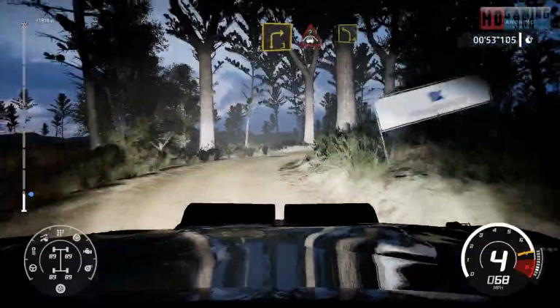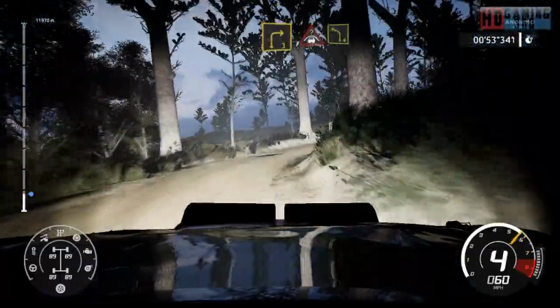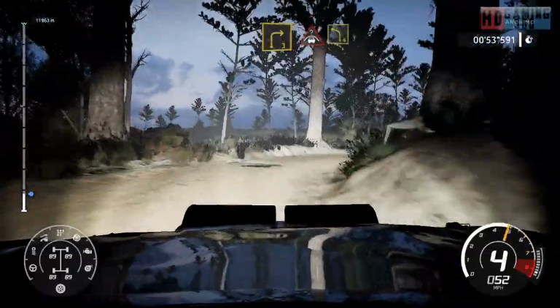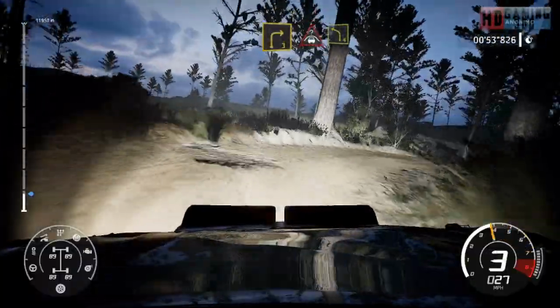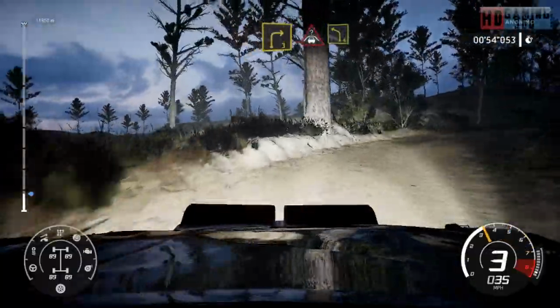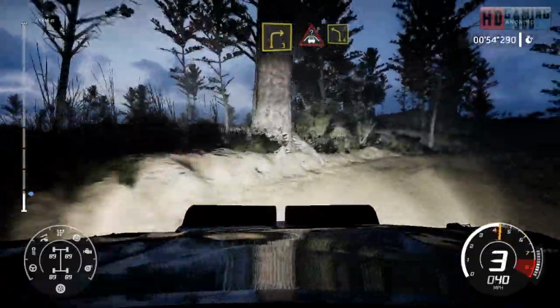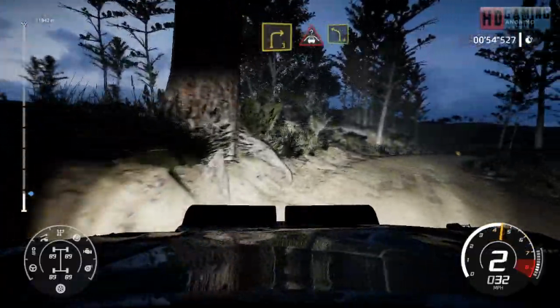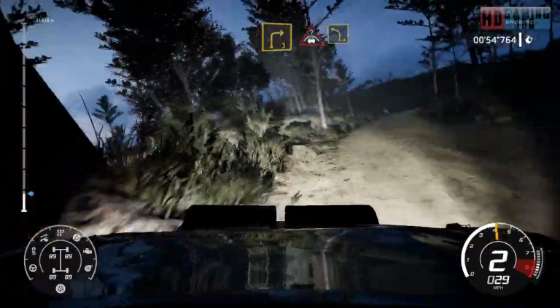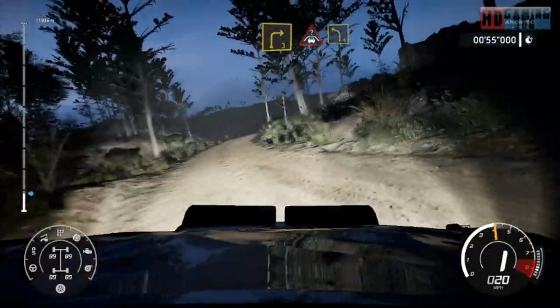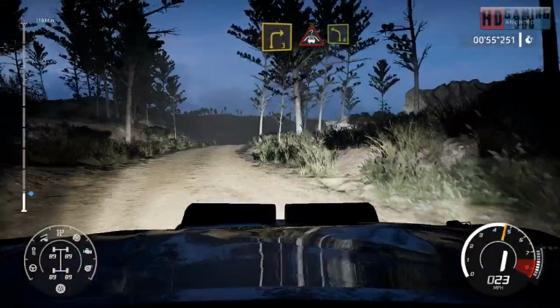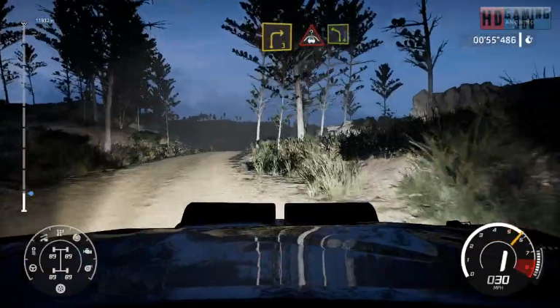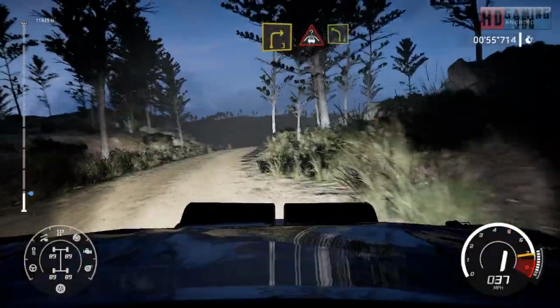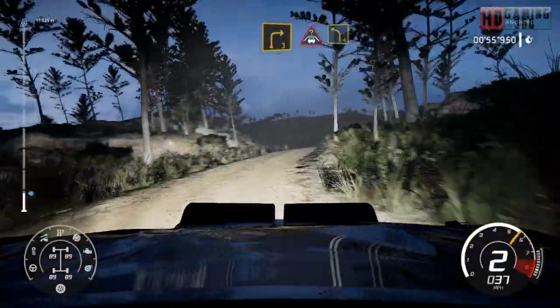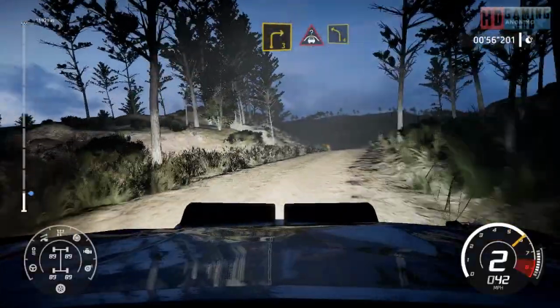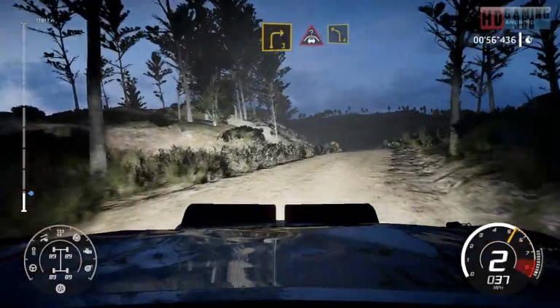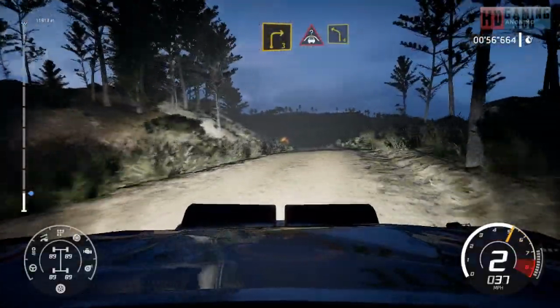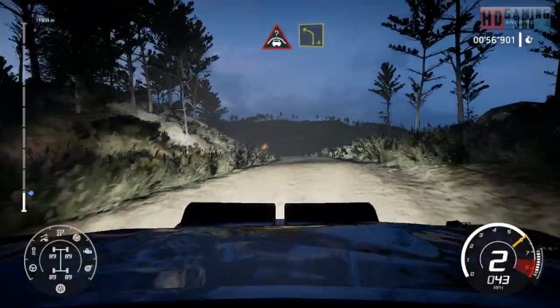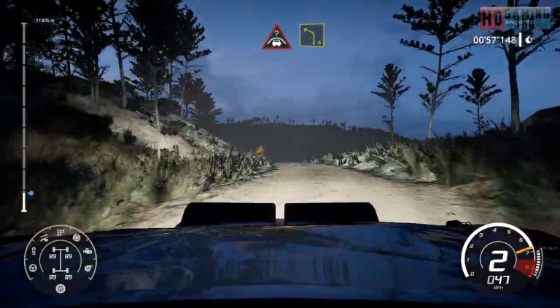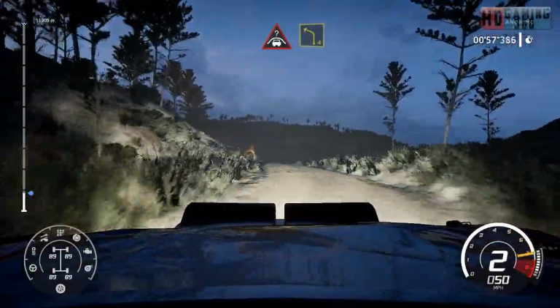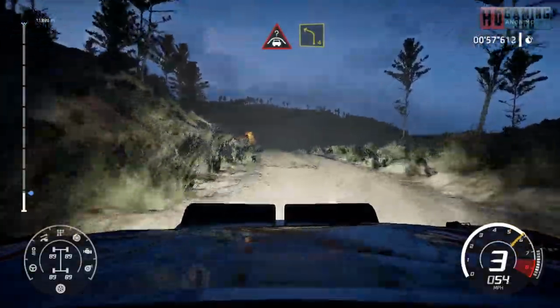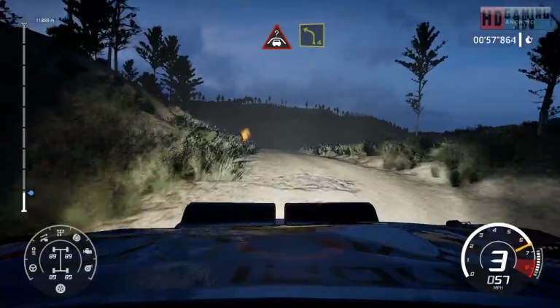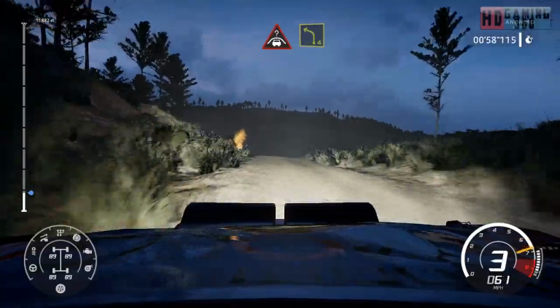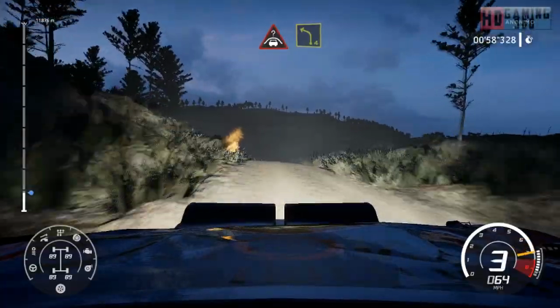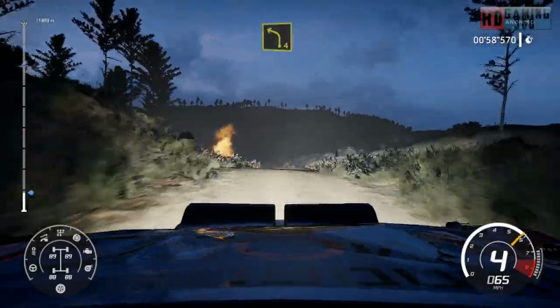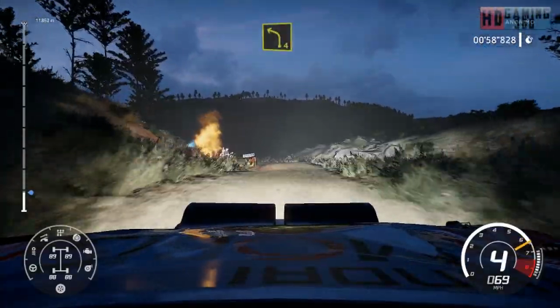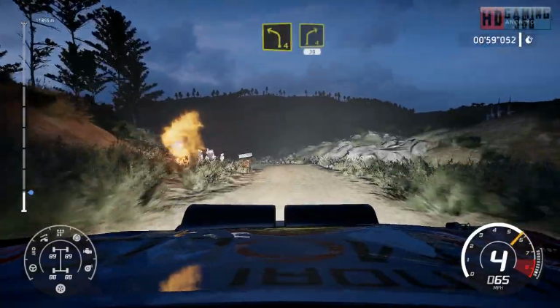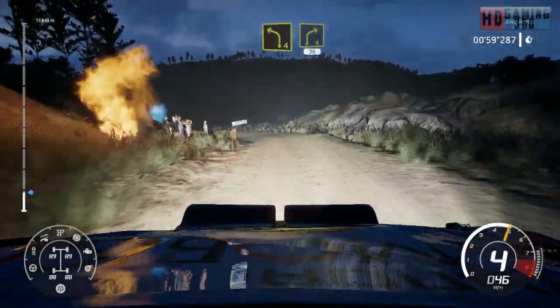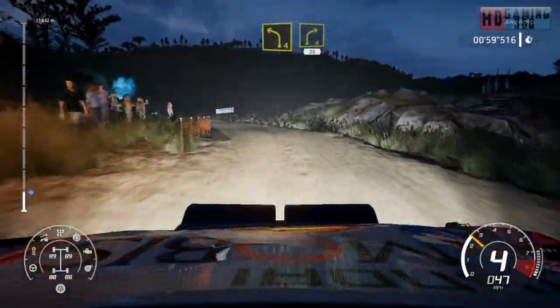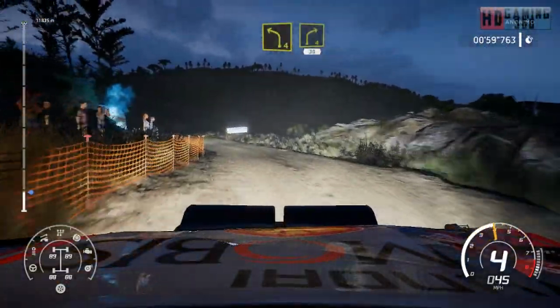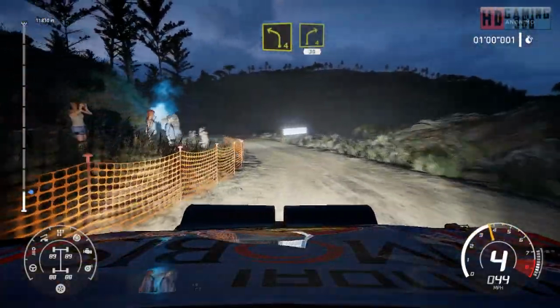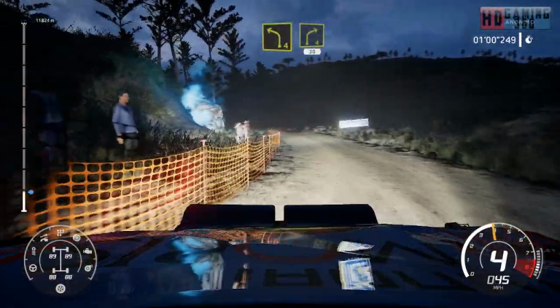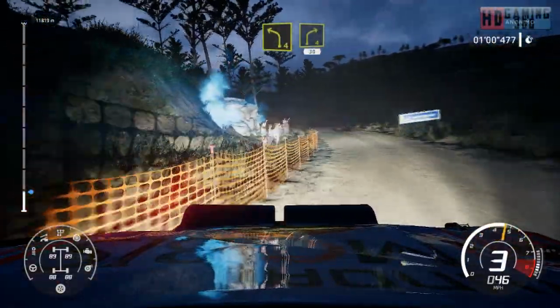Crest into left four, short, downhill. Into right four, bumpy. 30.